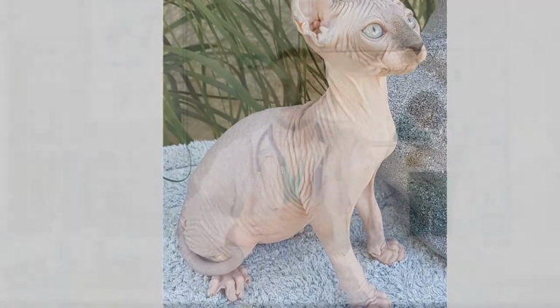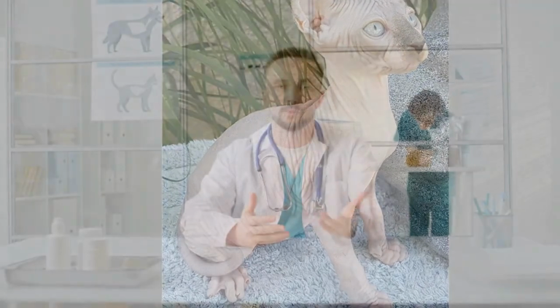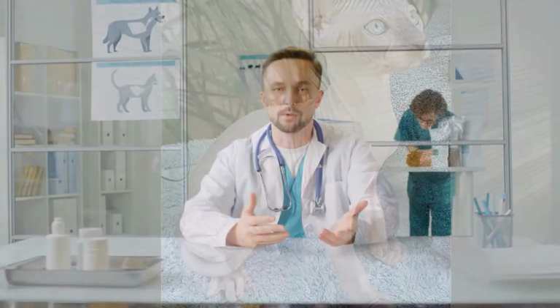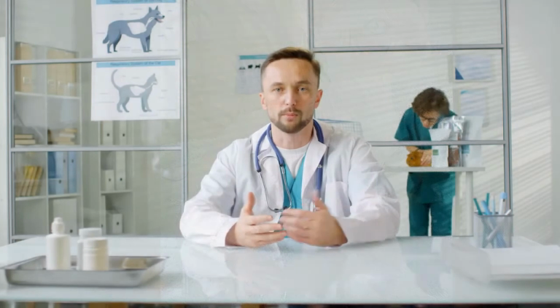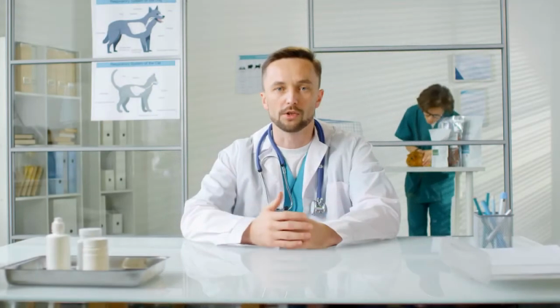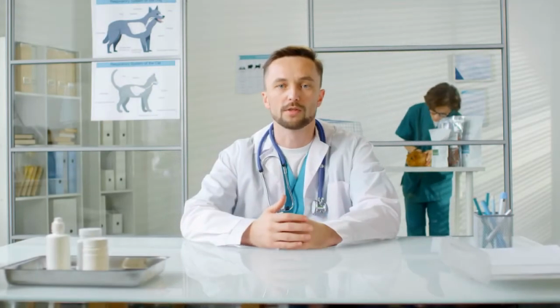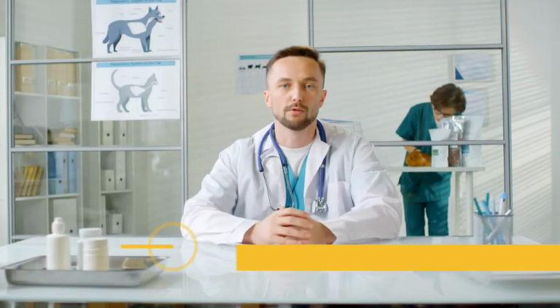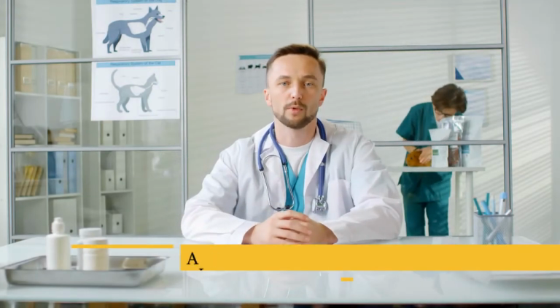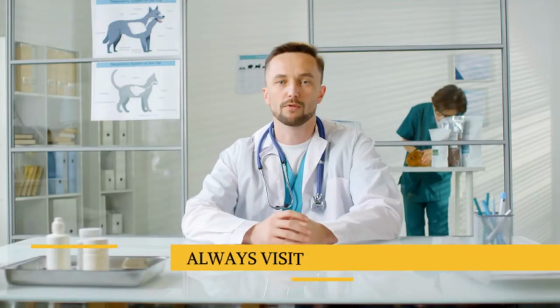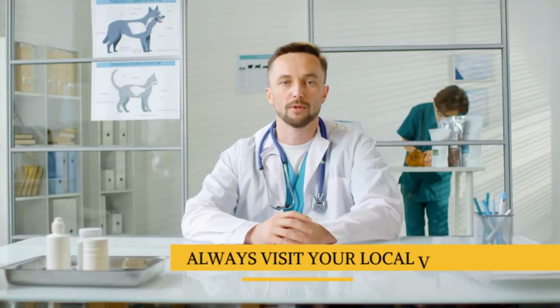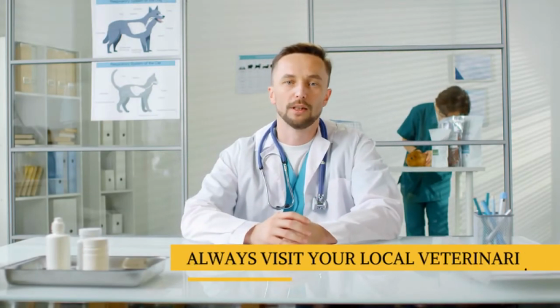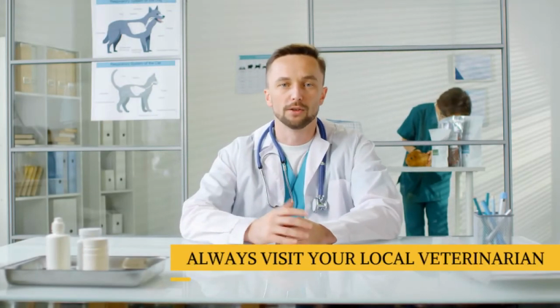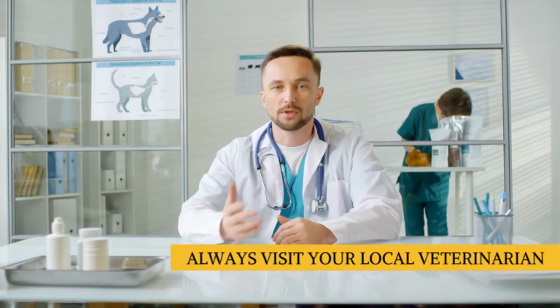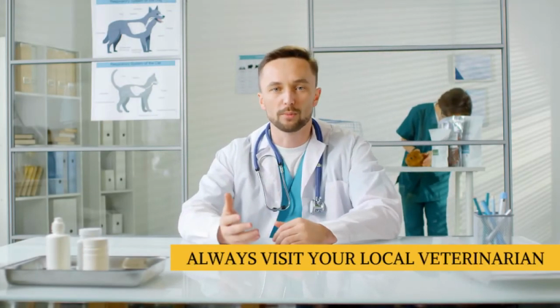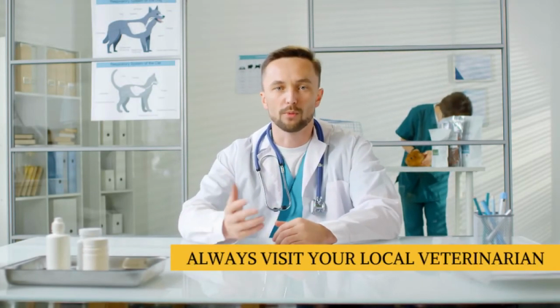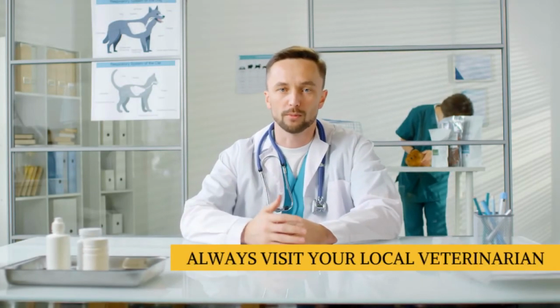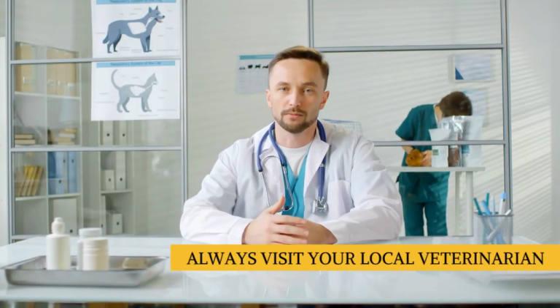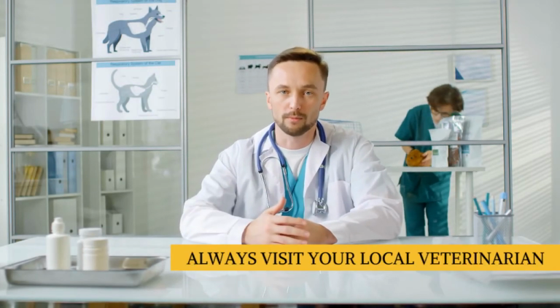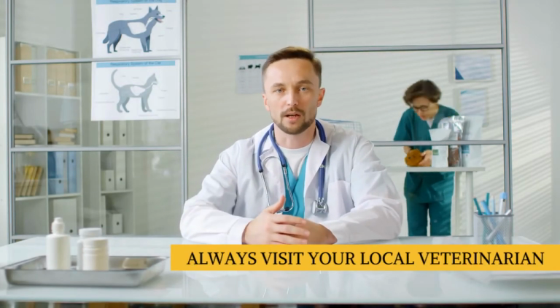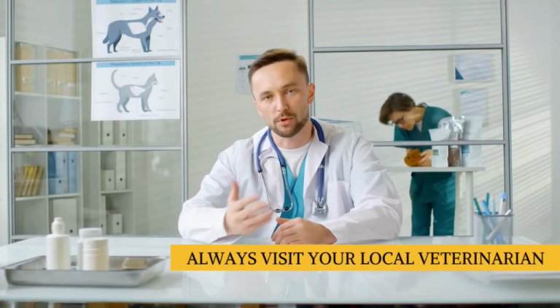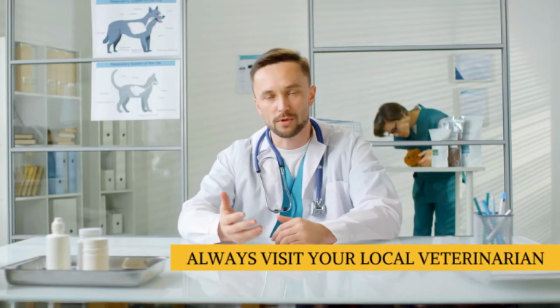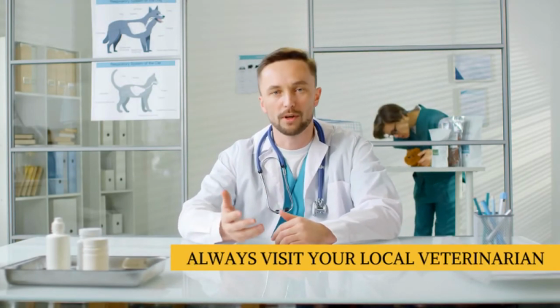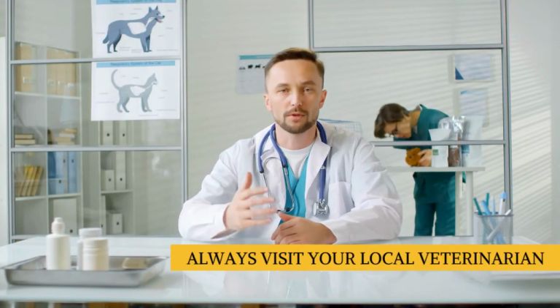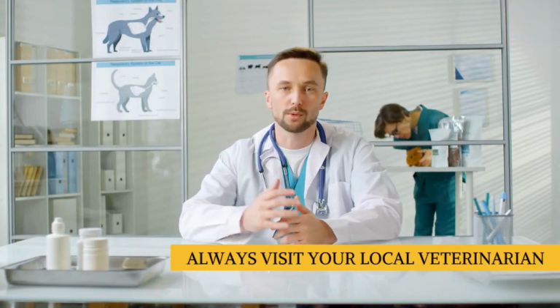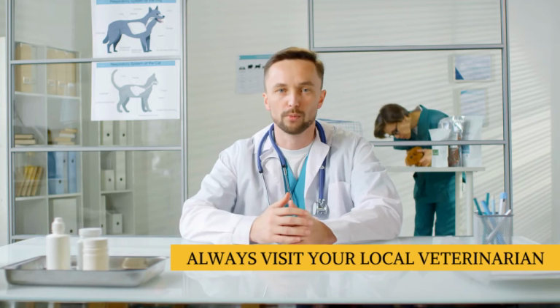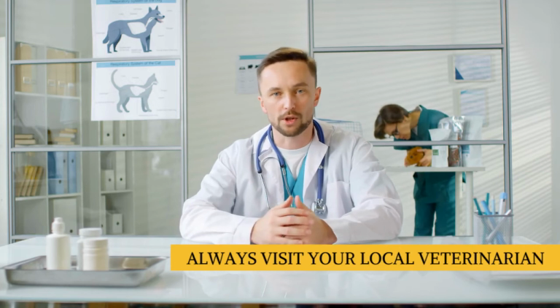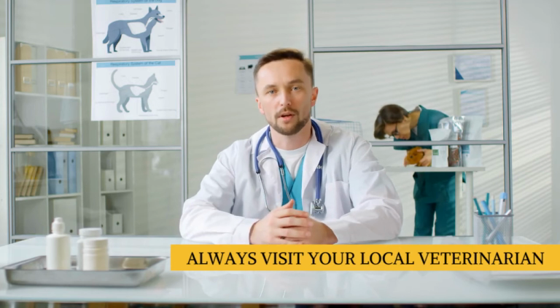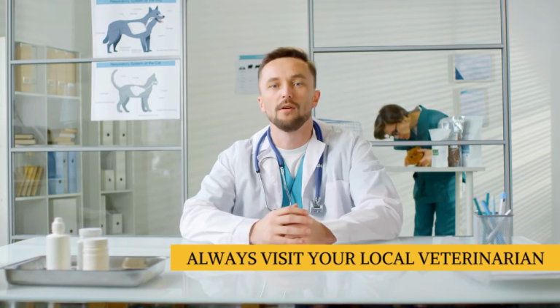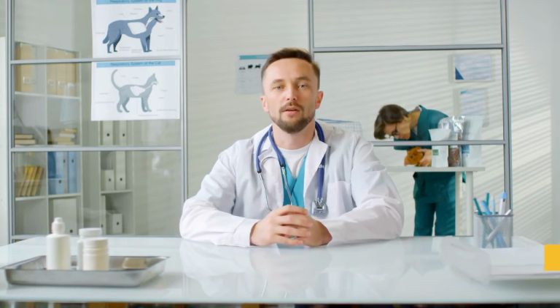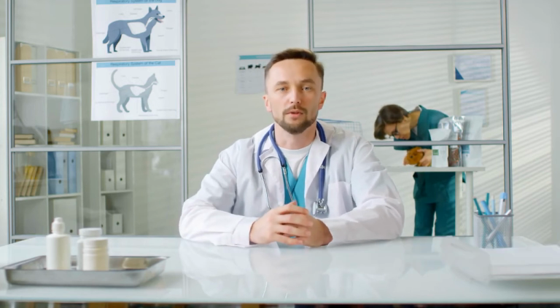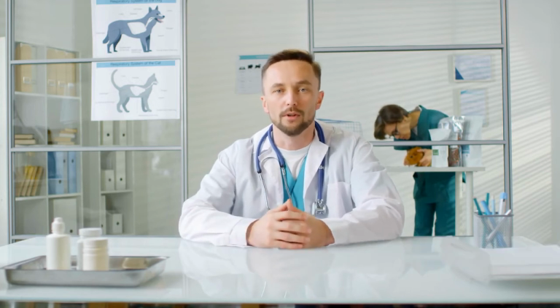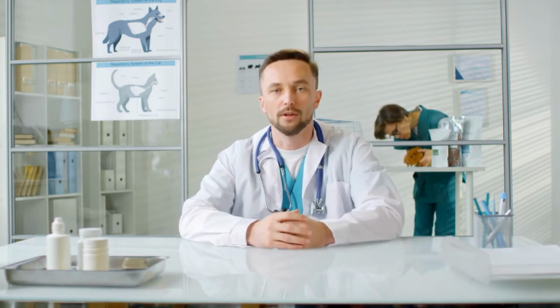So it's always recommended to get regular consultations with your local veterinarian, in order for your feline friend to have a long and happy life.